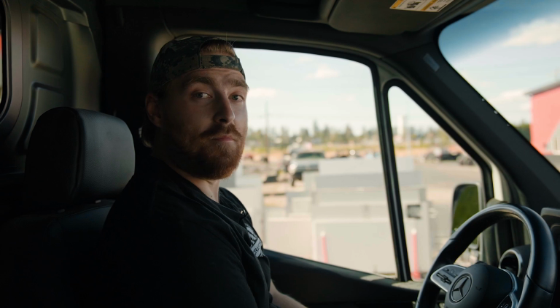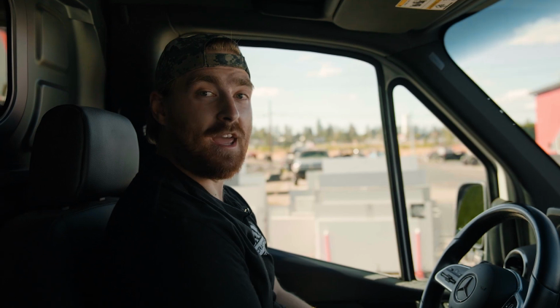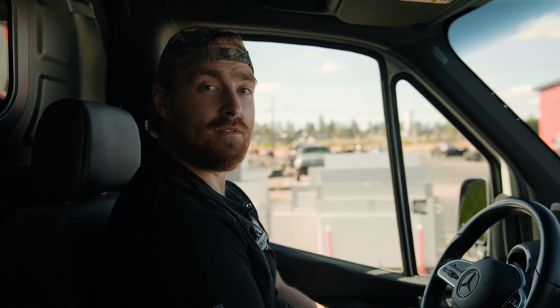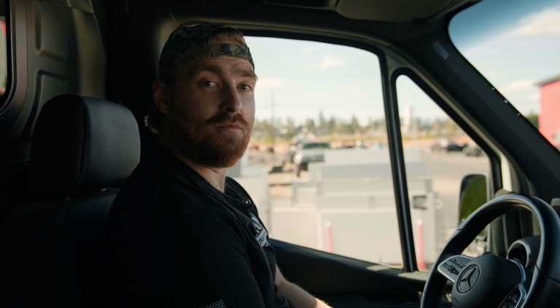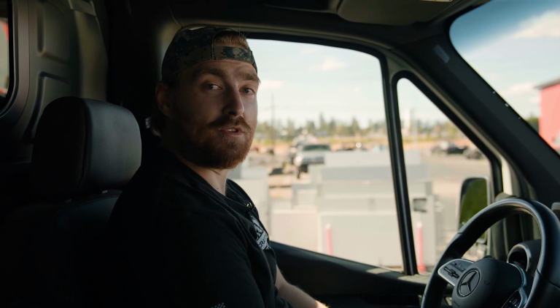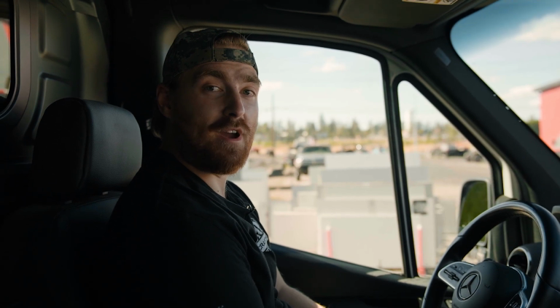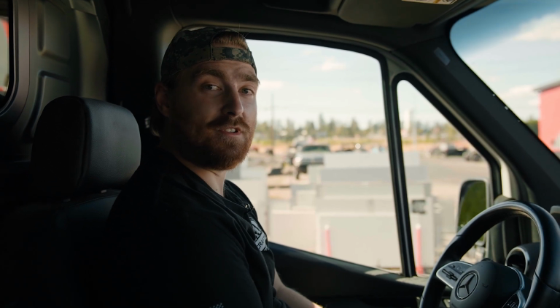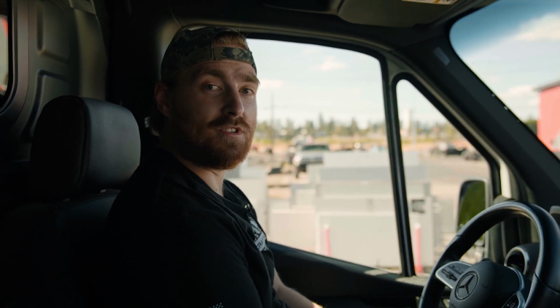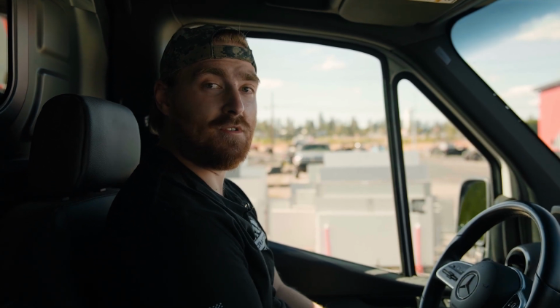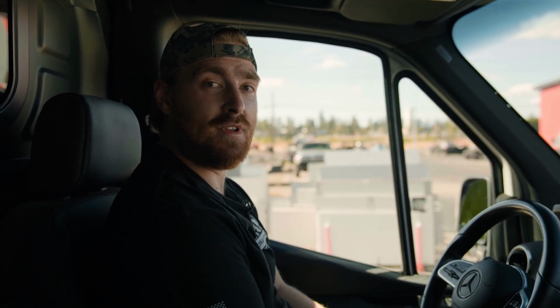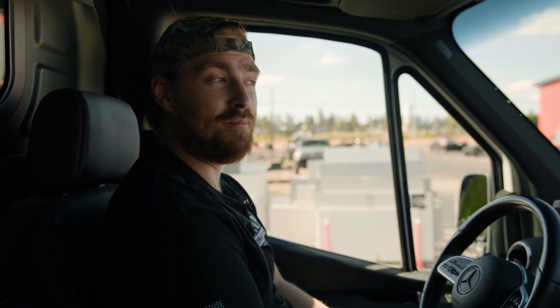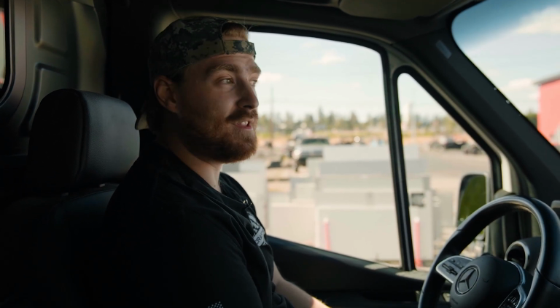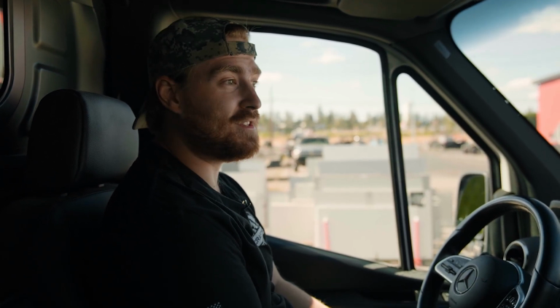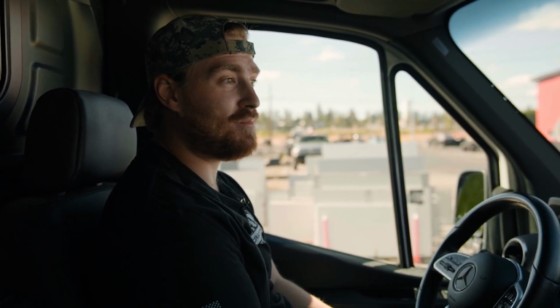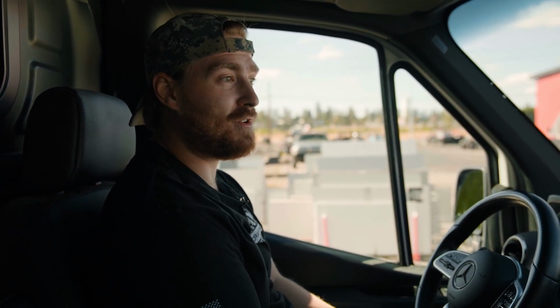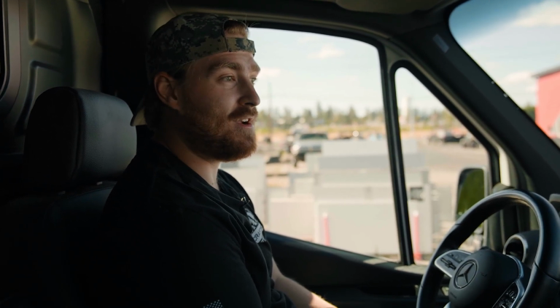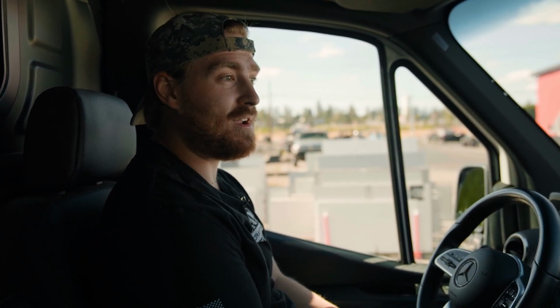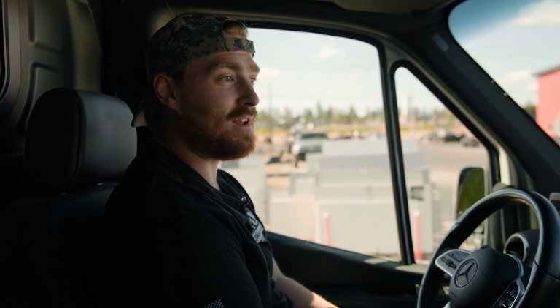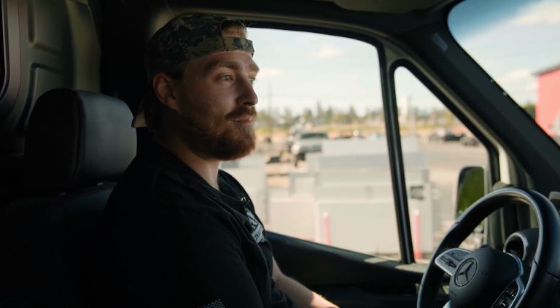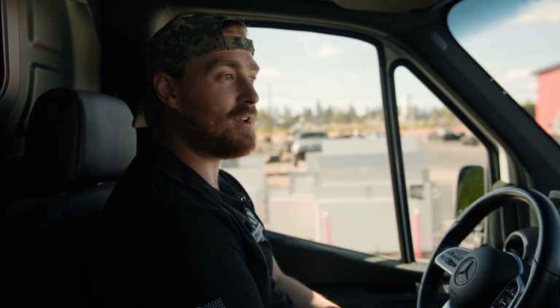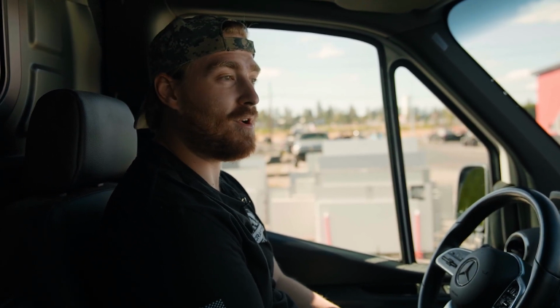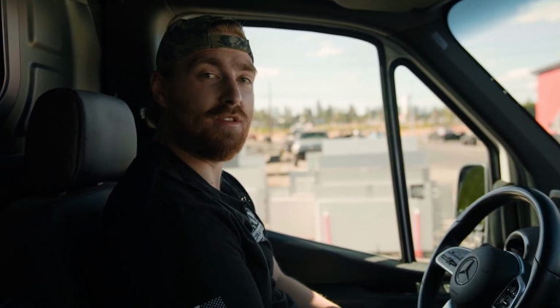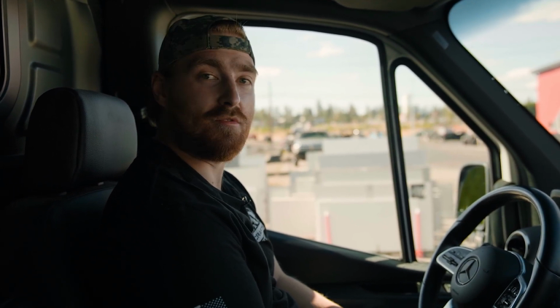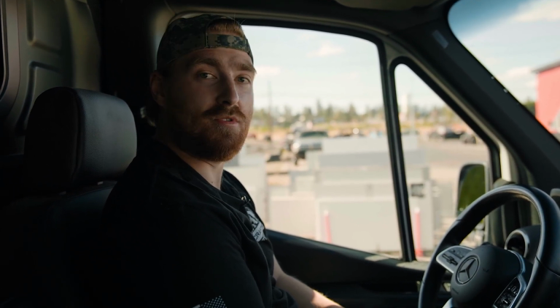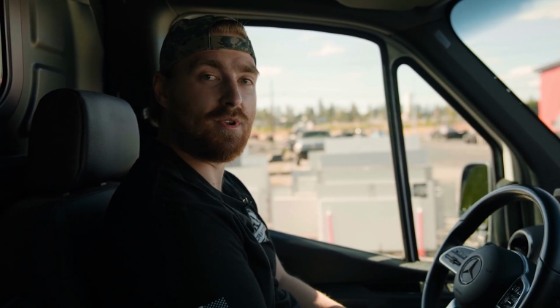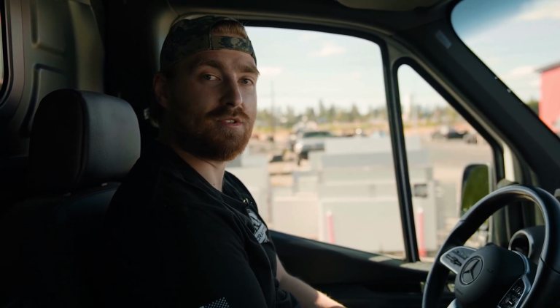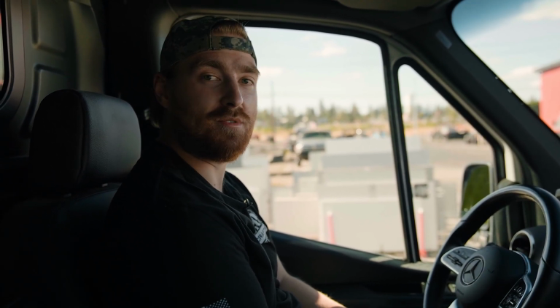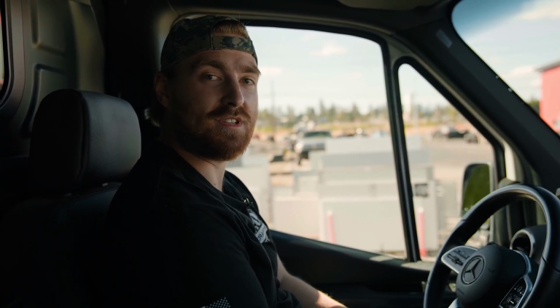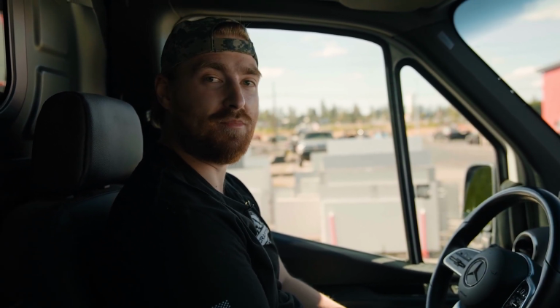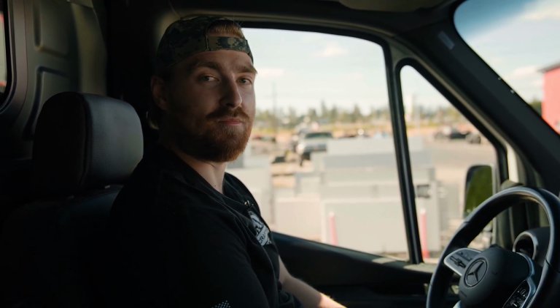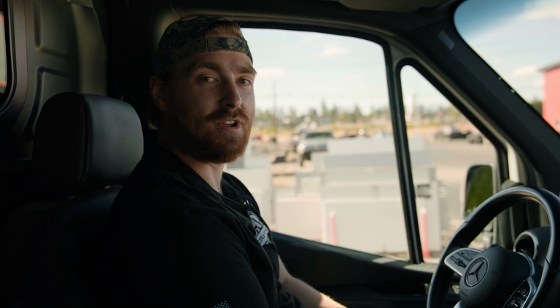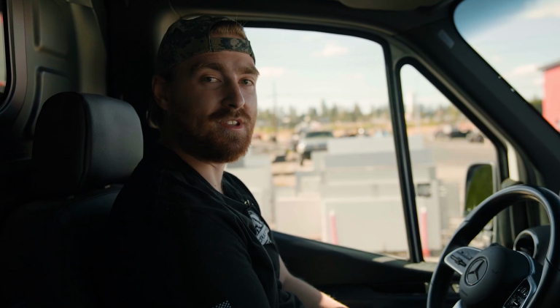I'm Dan with Crafted Stone. I'm the lead templater here, and I'm going to walk you through what goes on with the templating process.